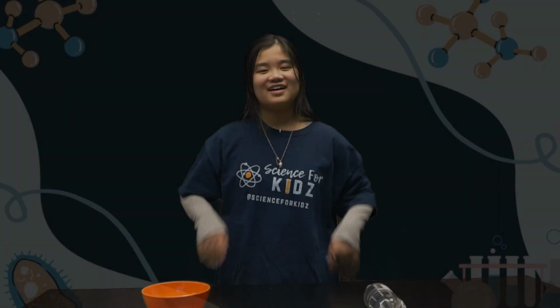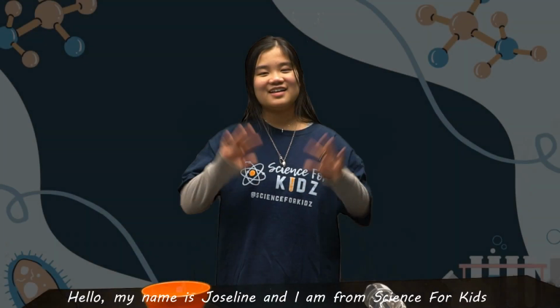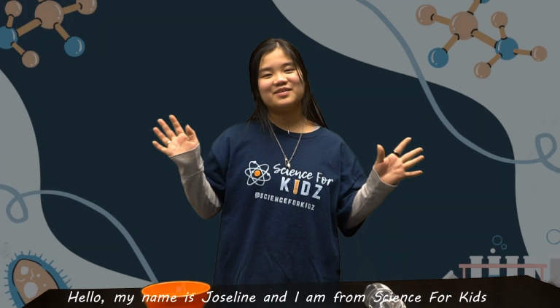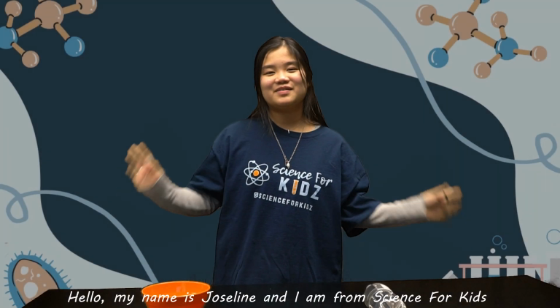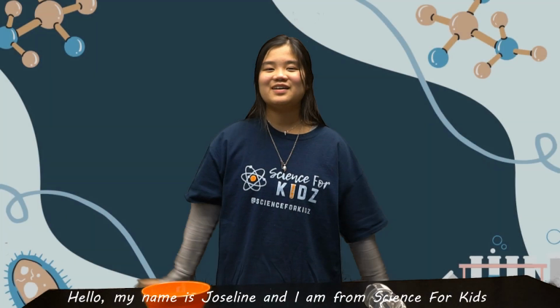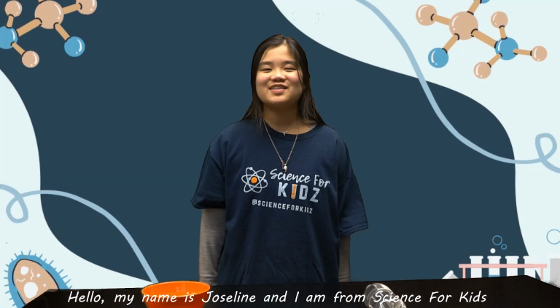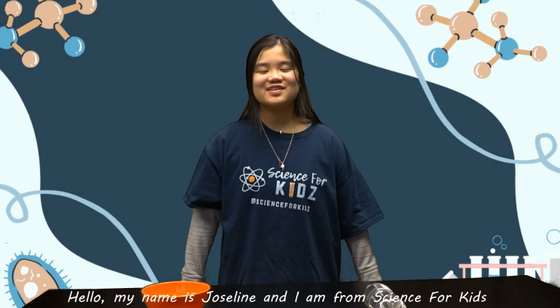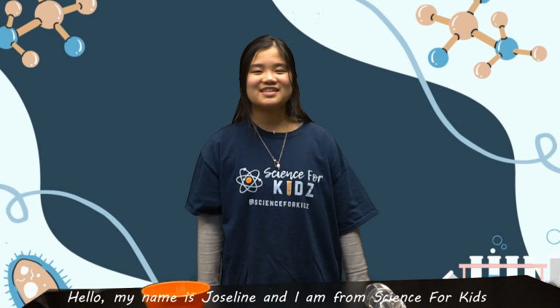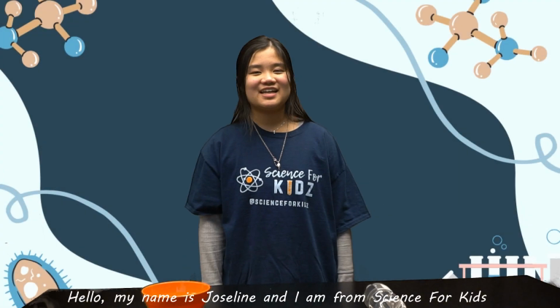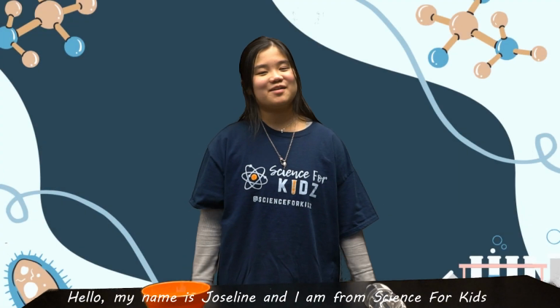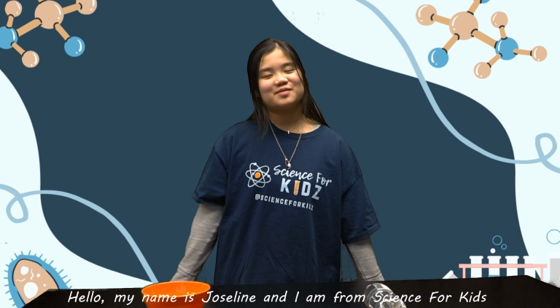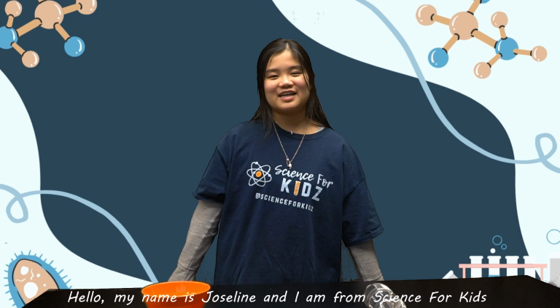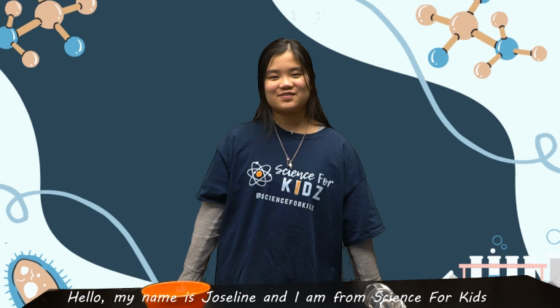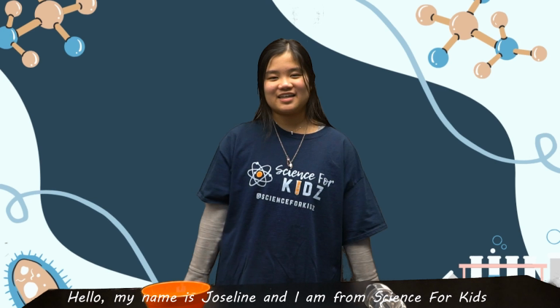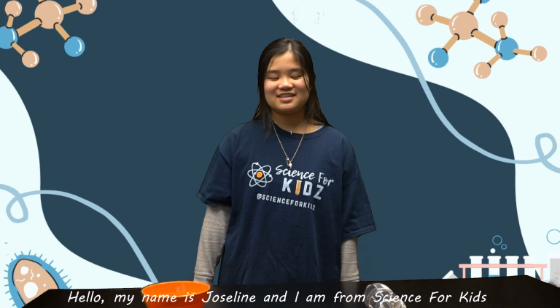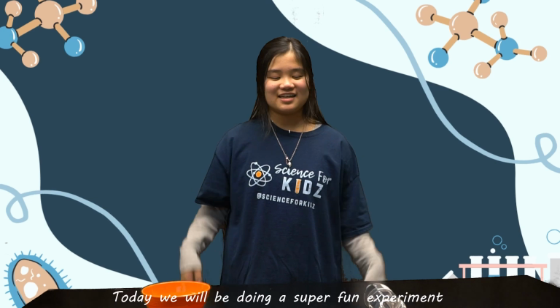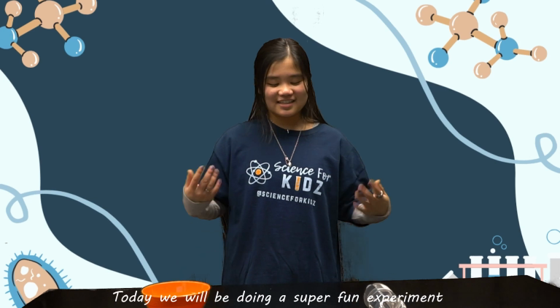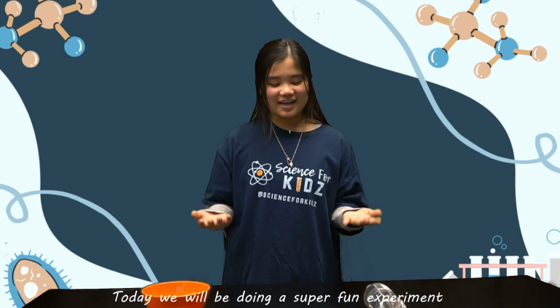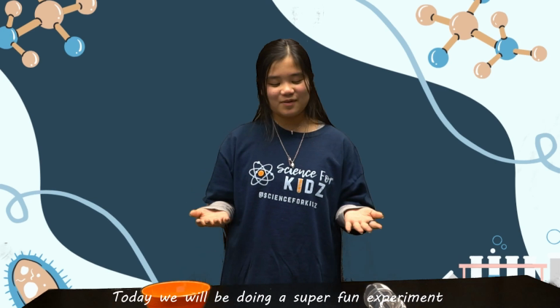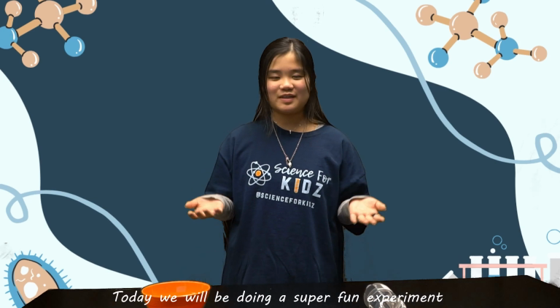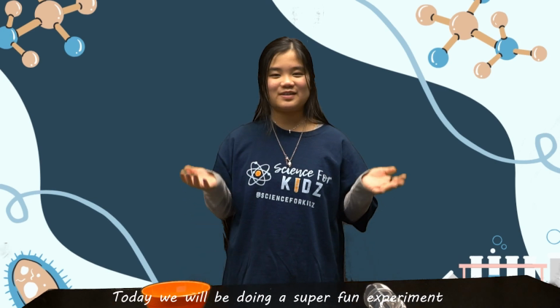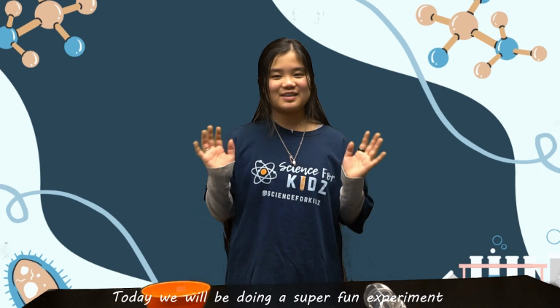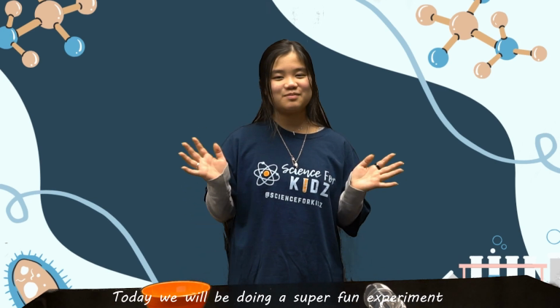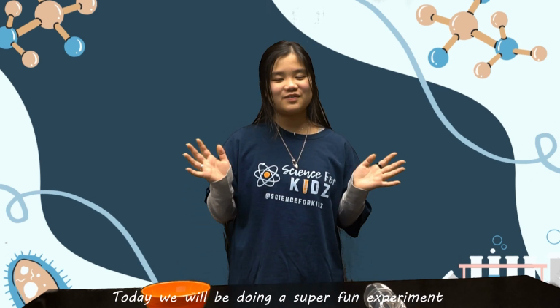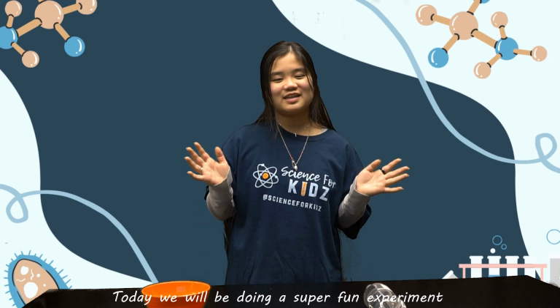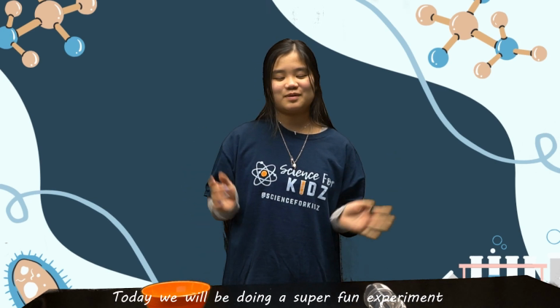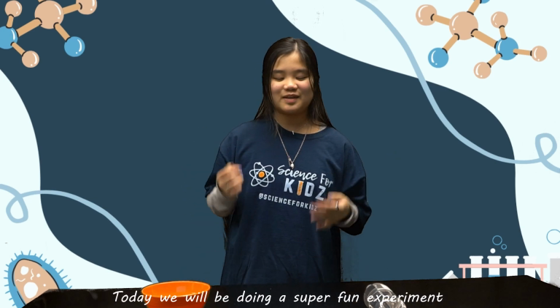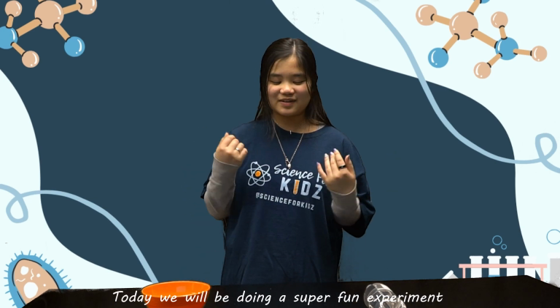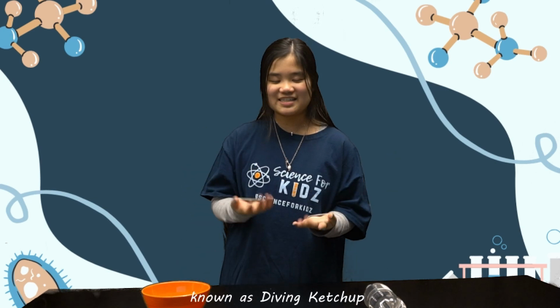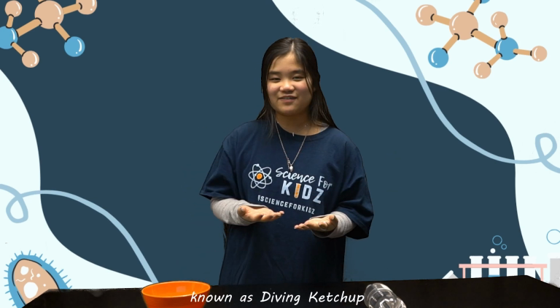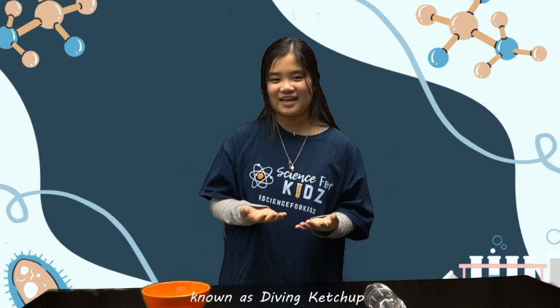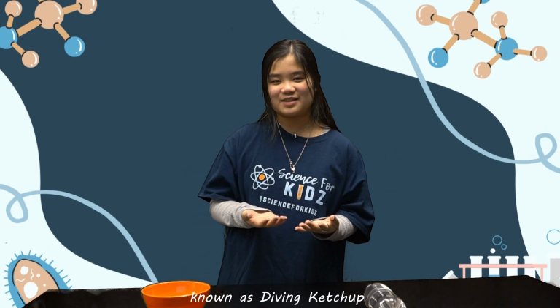Hello, my name is Joseline and I am from Science for Kids. Today we will be doing a super fun experiment known as diving ketchup.